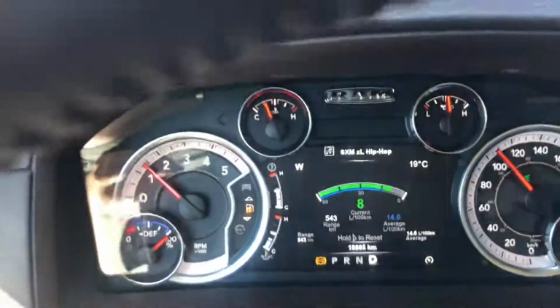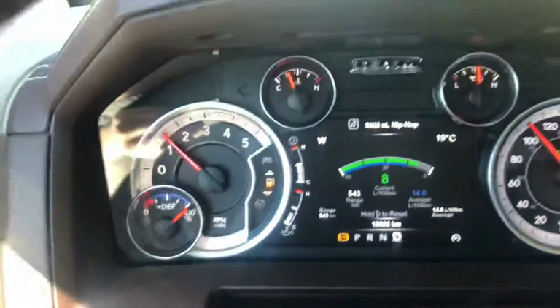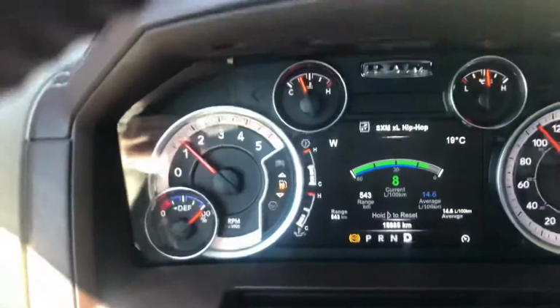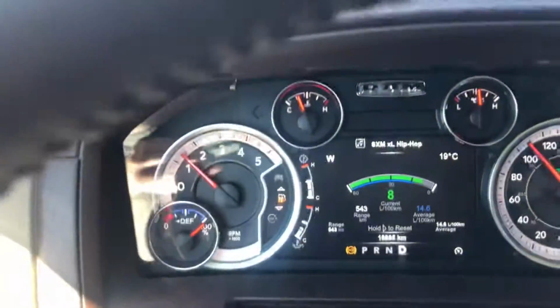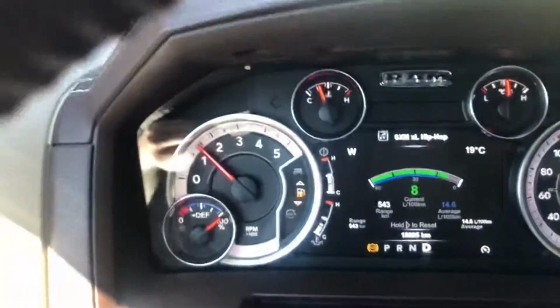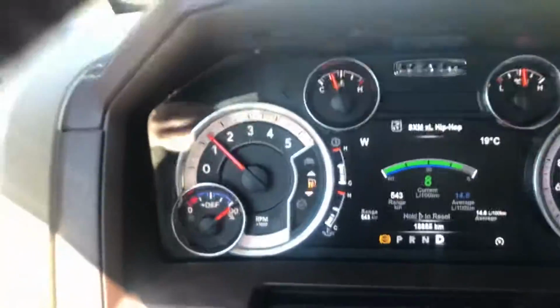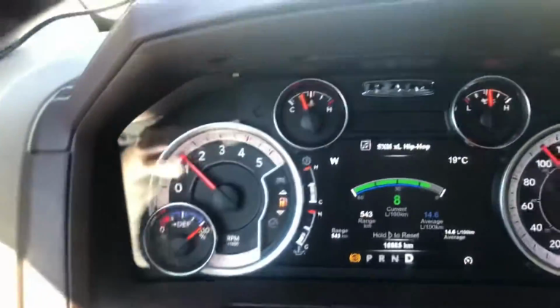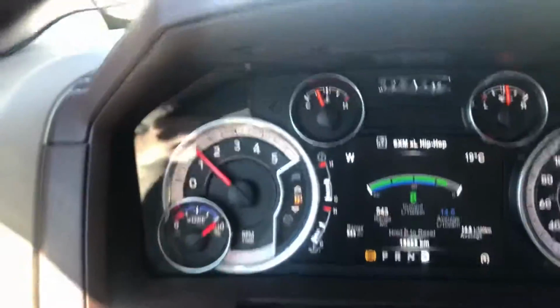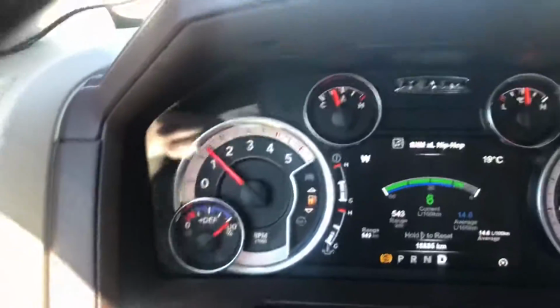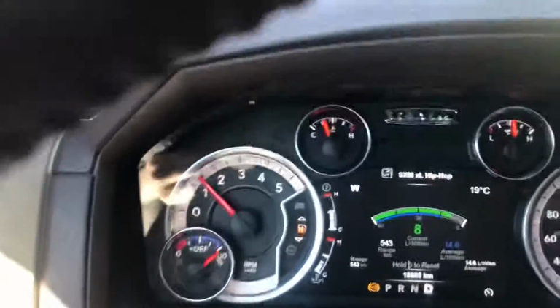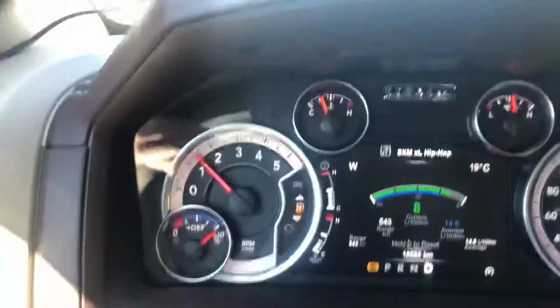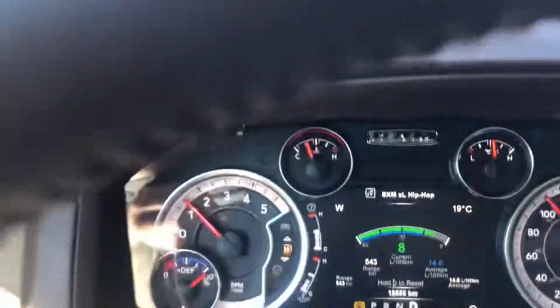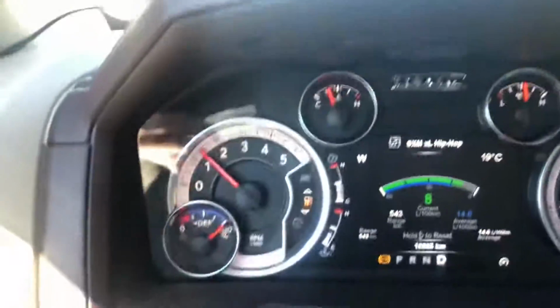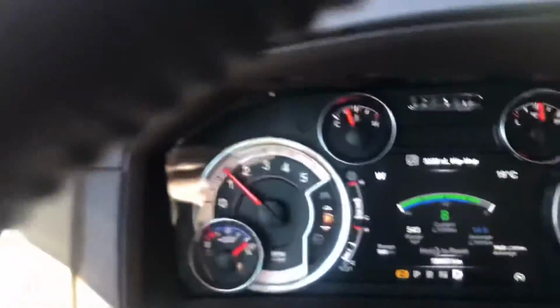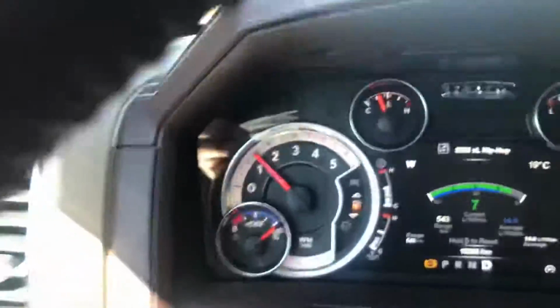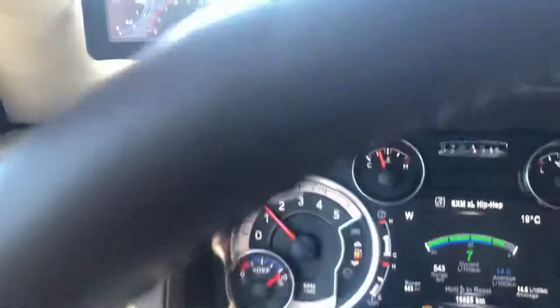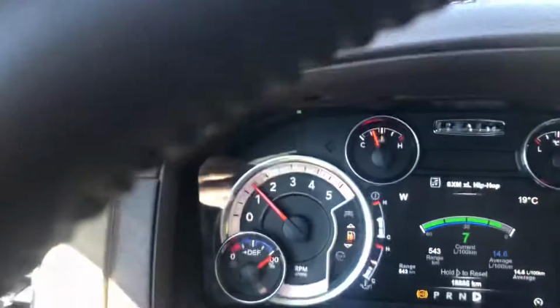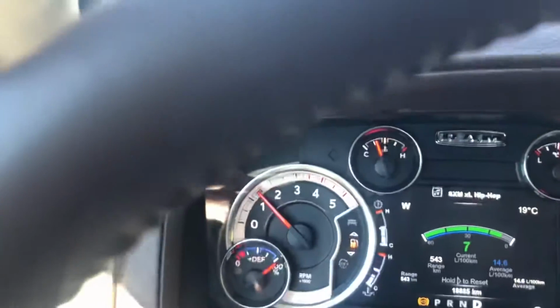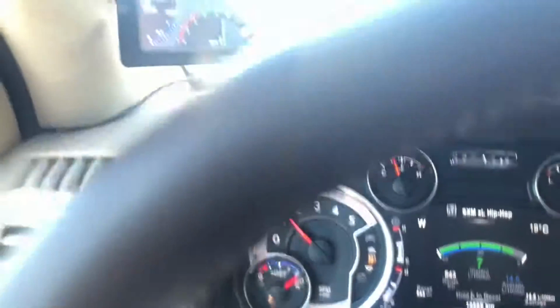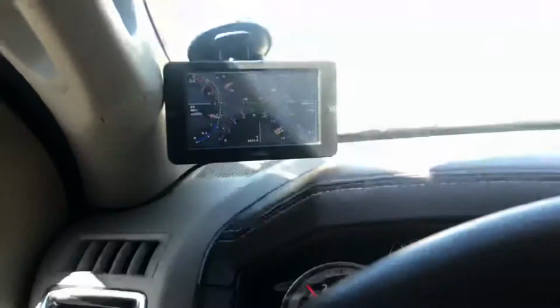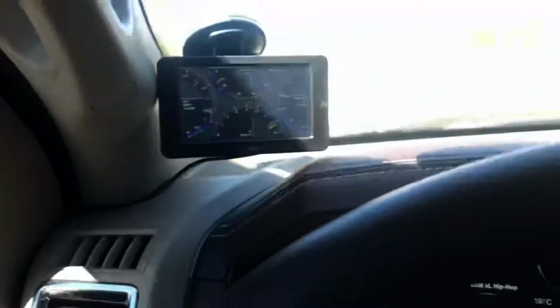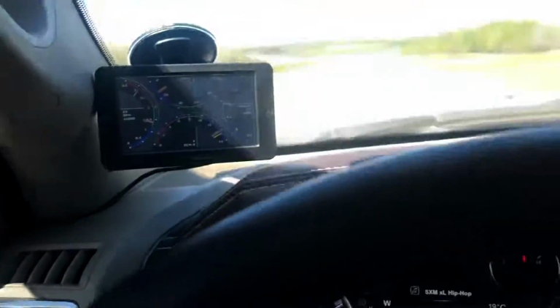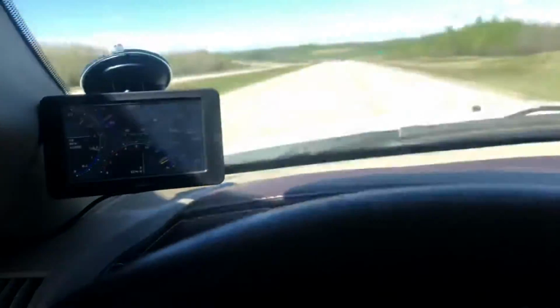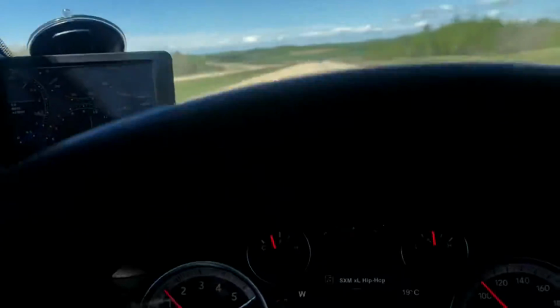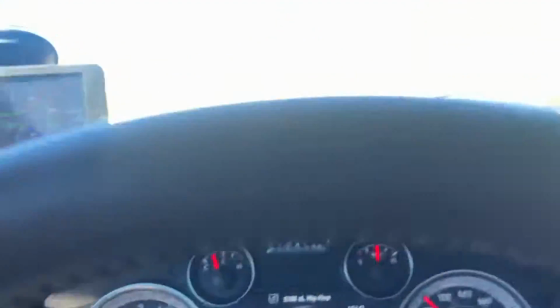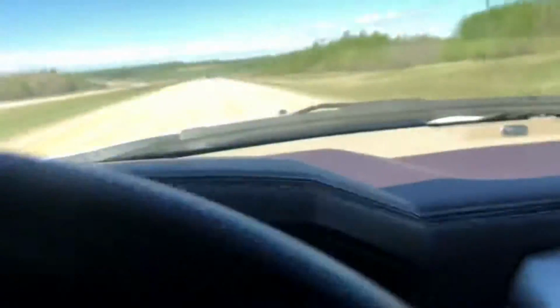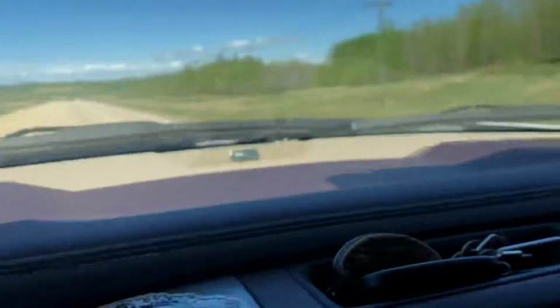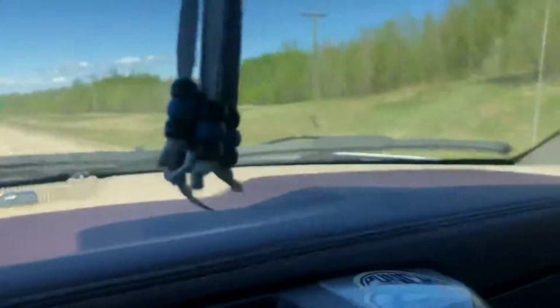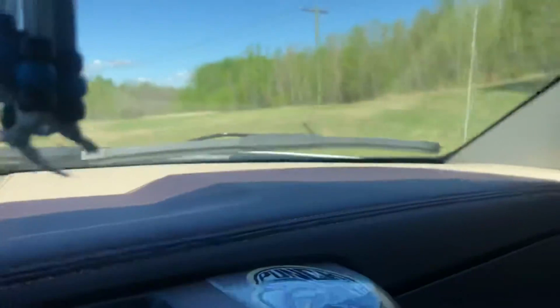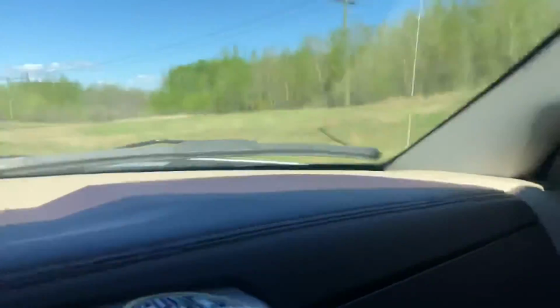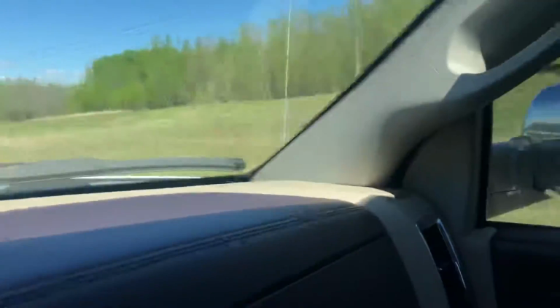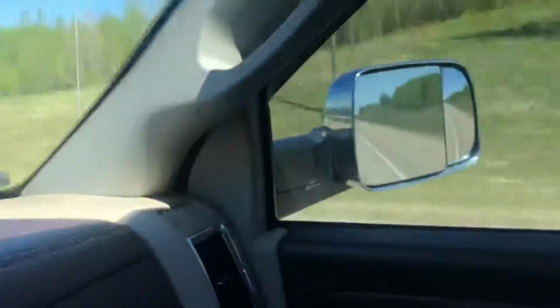I was stepping on it too, so the harder you use it the better it seems to get on fuel — I'm not sure why. It rolls coal whenever you want it to, so that's good.